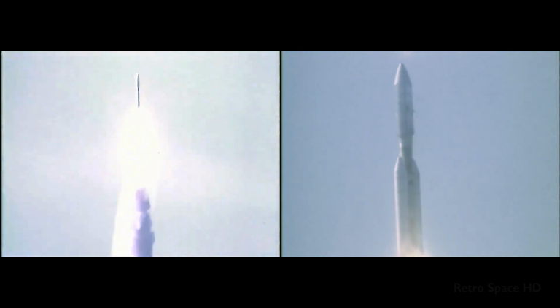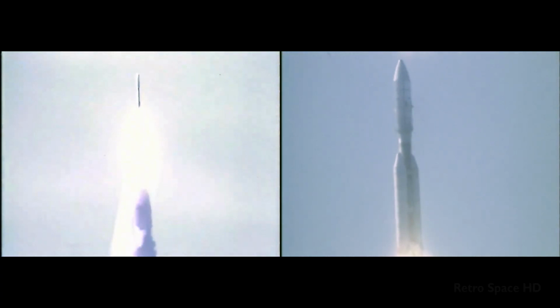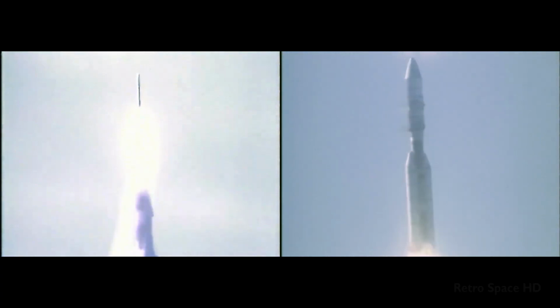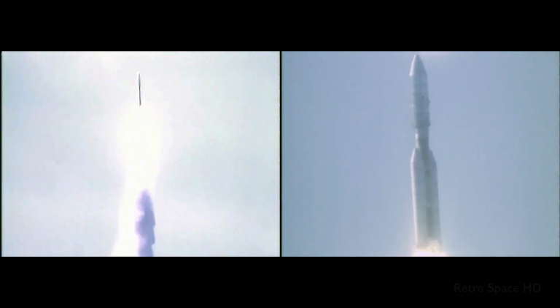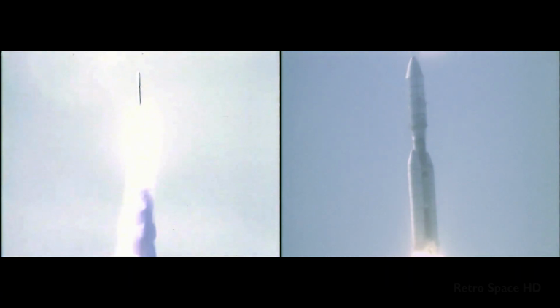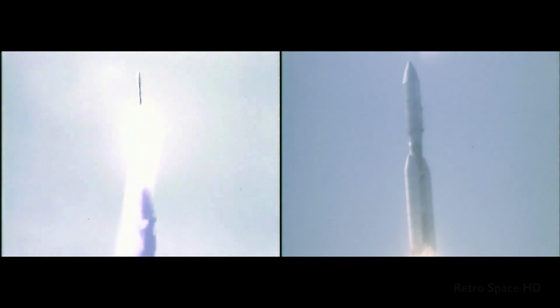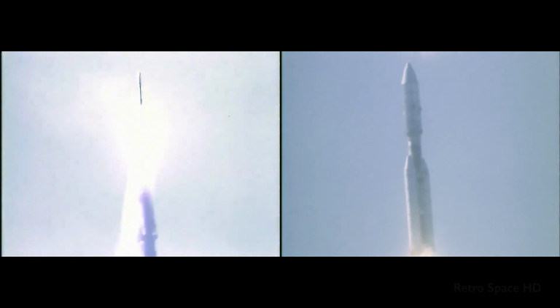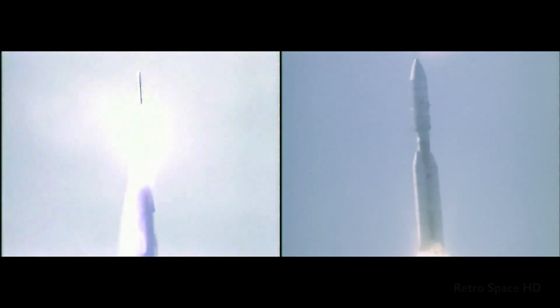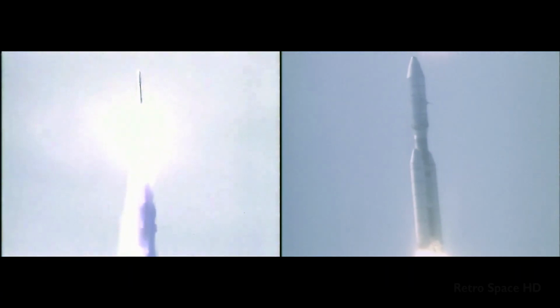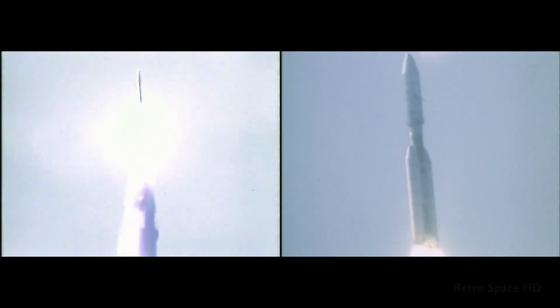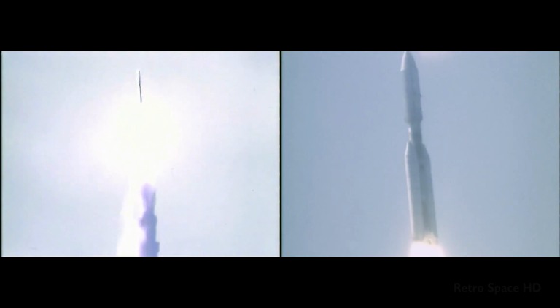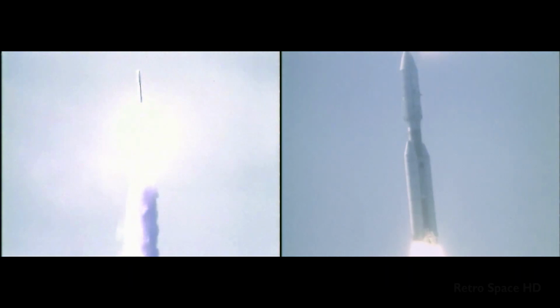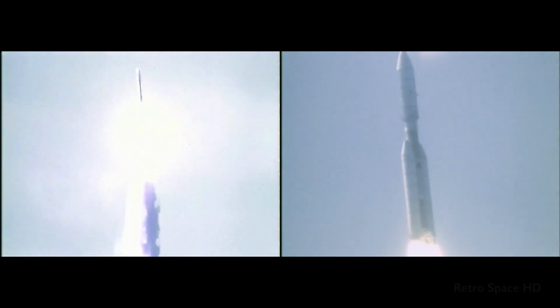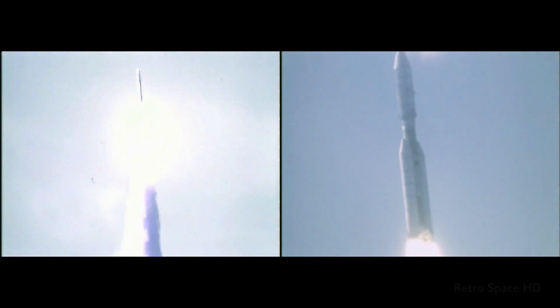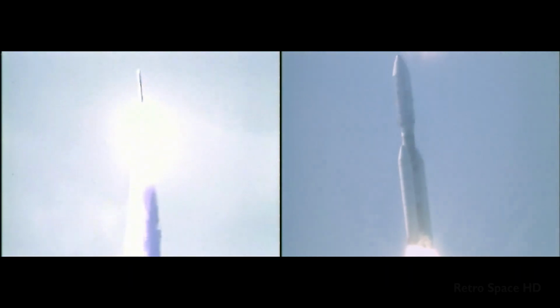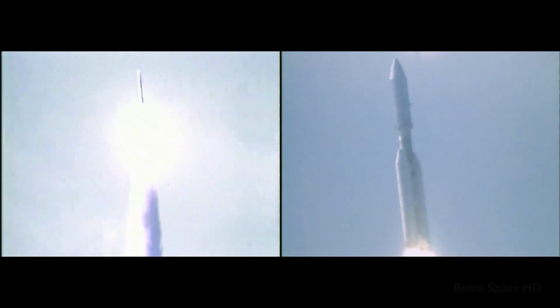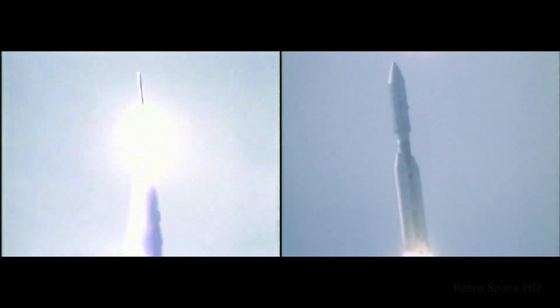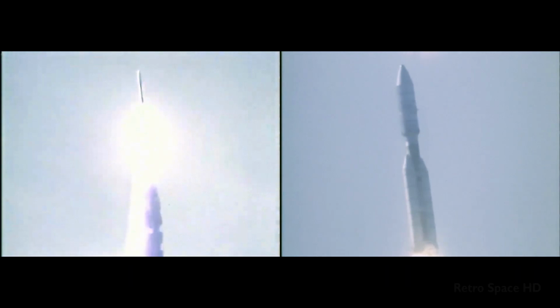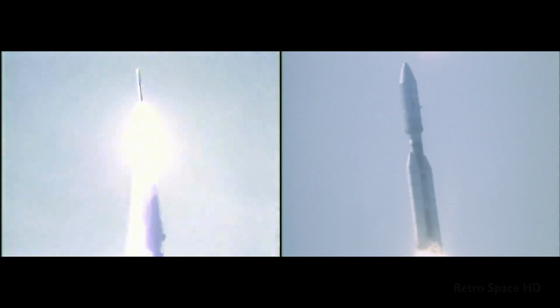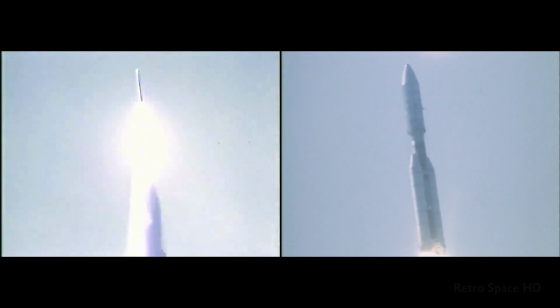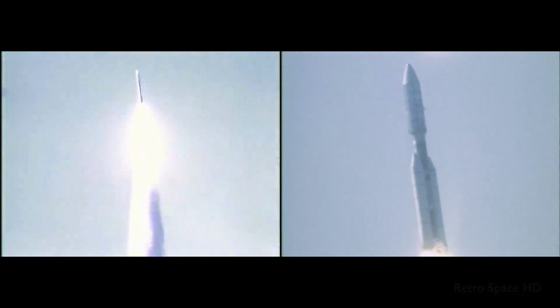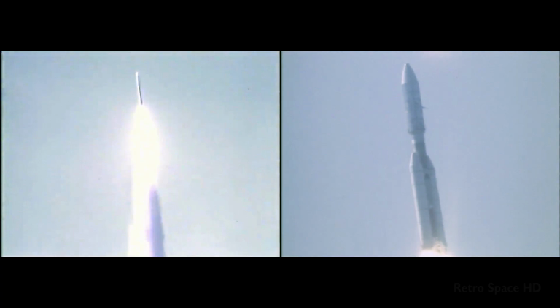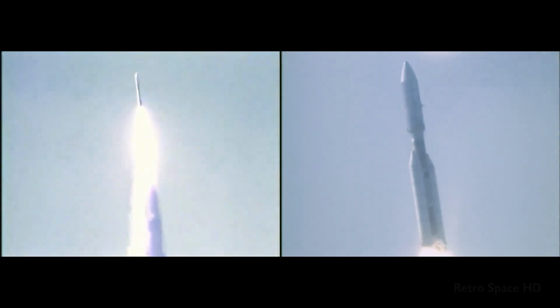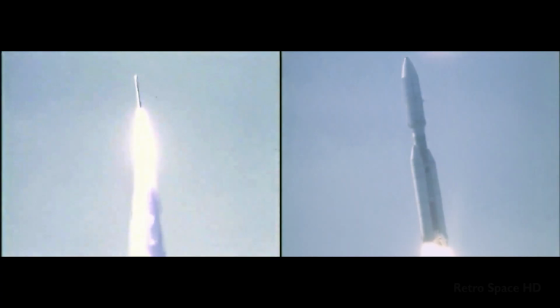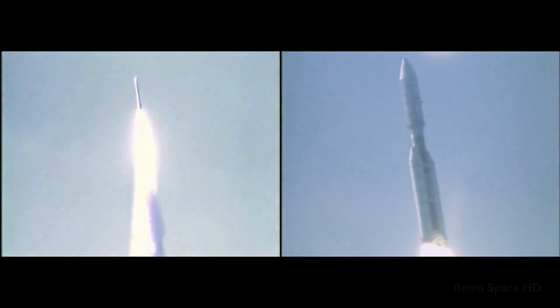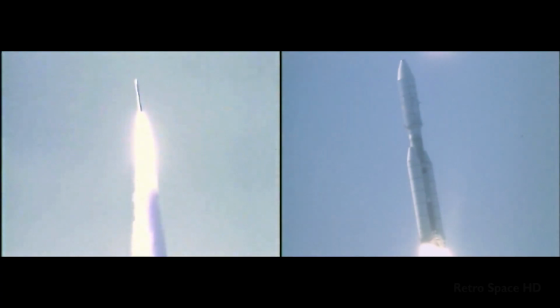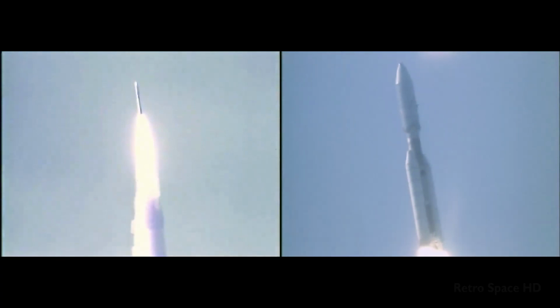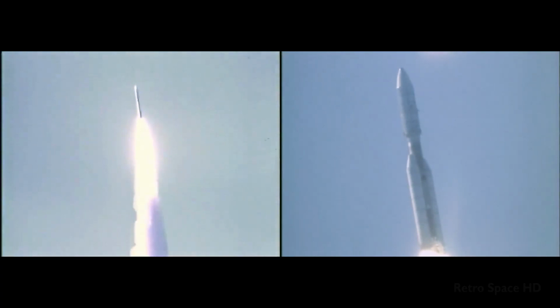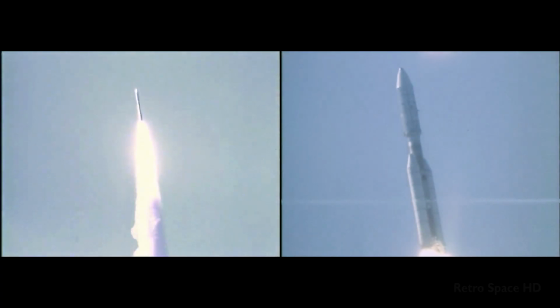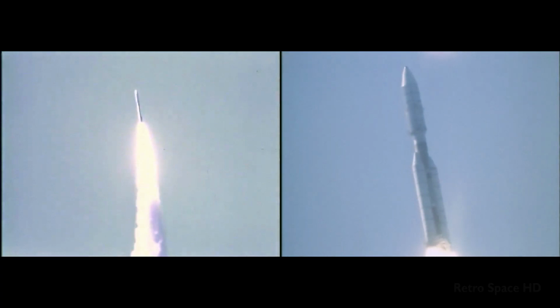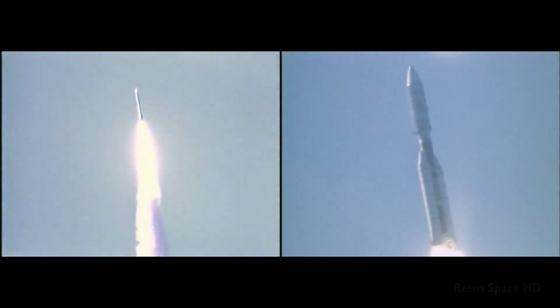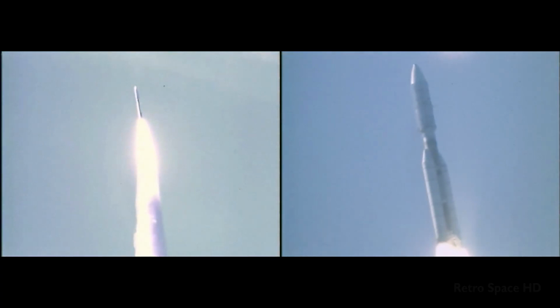Reports coming back indicate those twin large solid motors are functioning perfectly, producing 1.2 million pounds of thrust each.